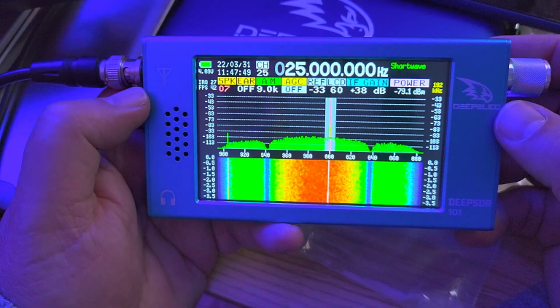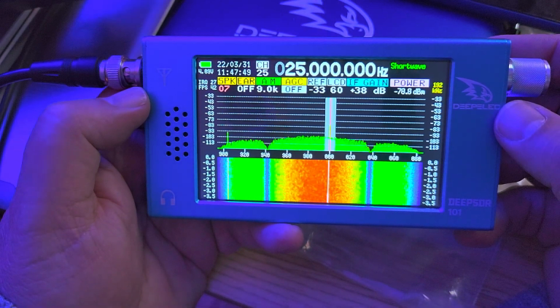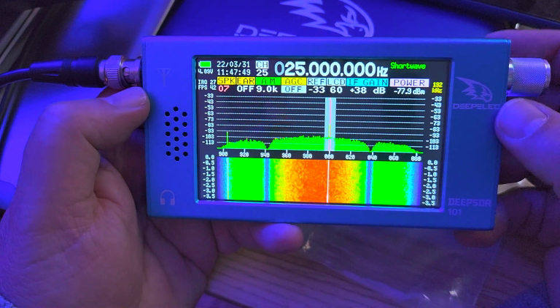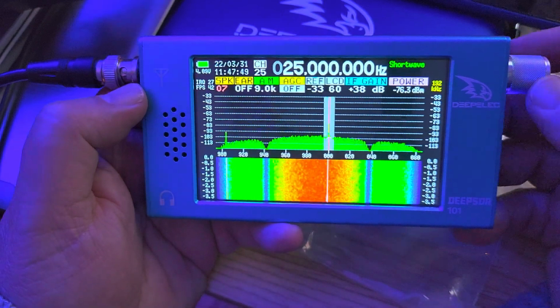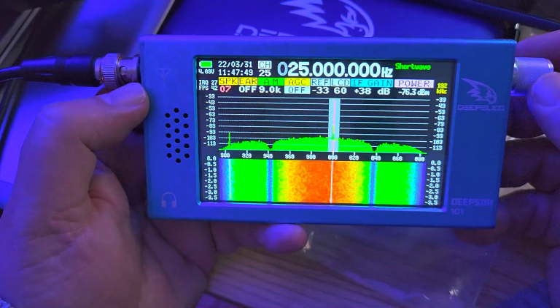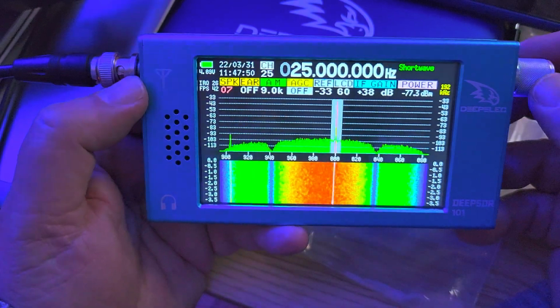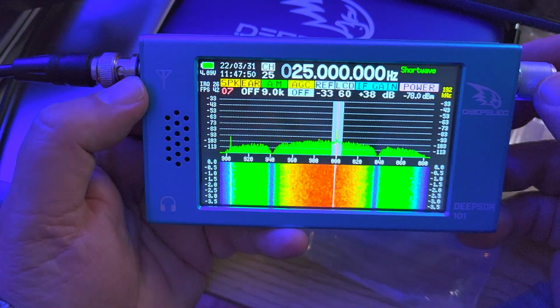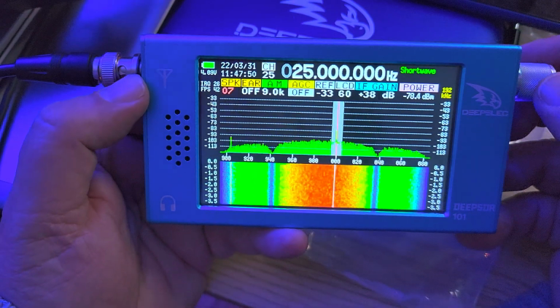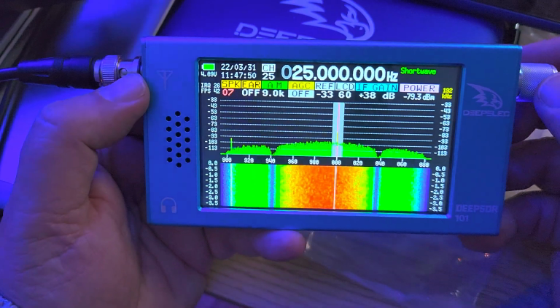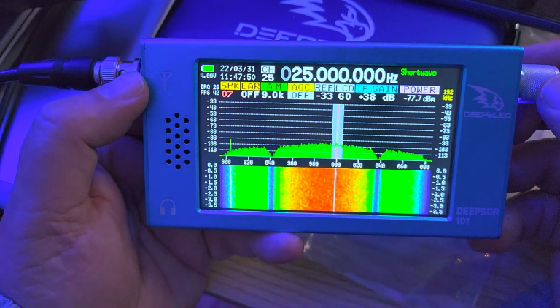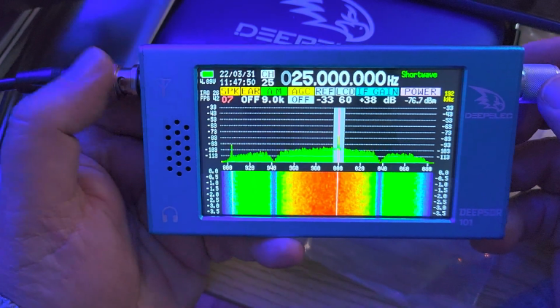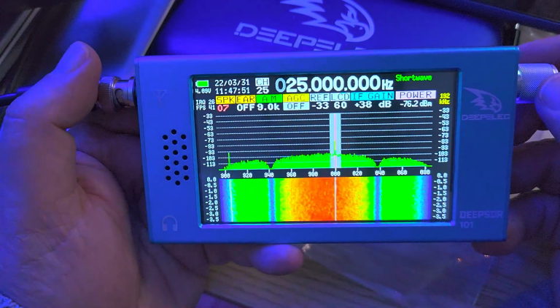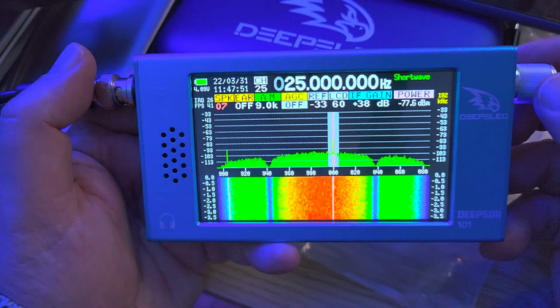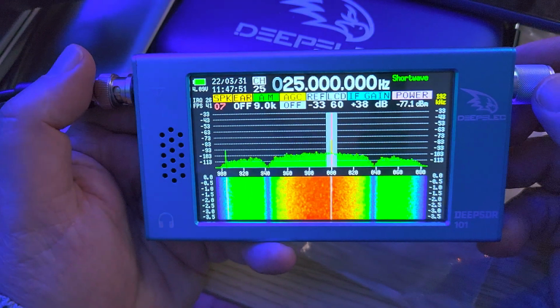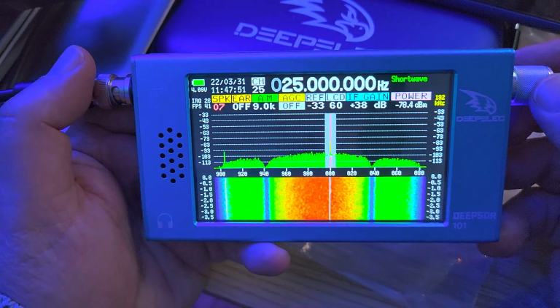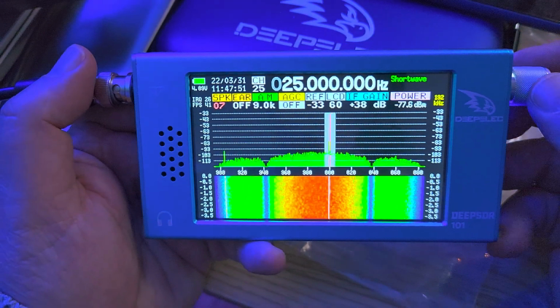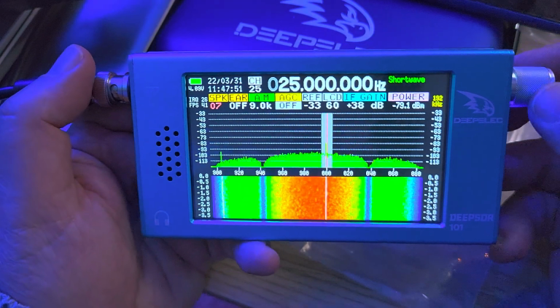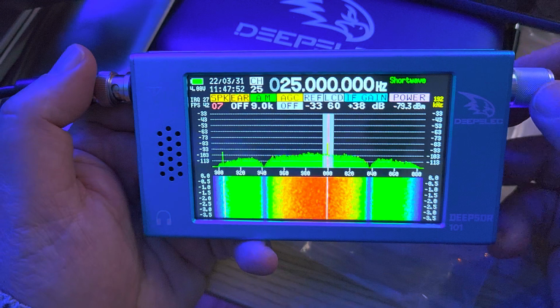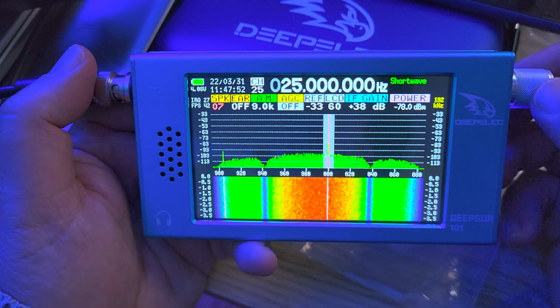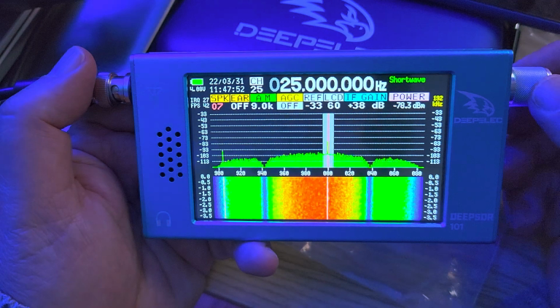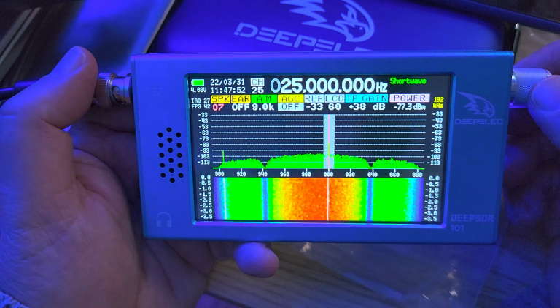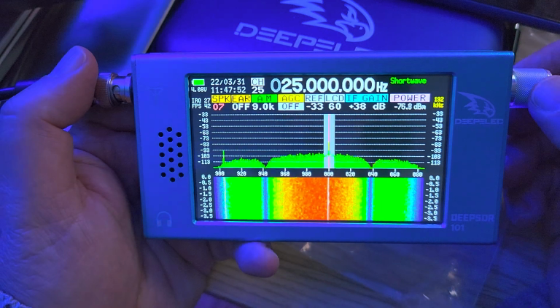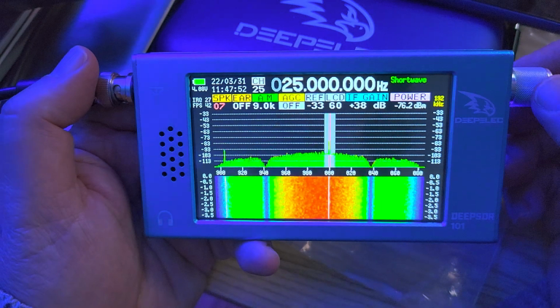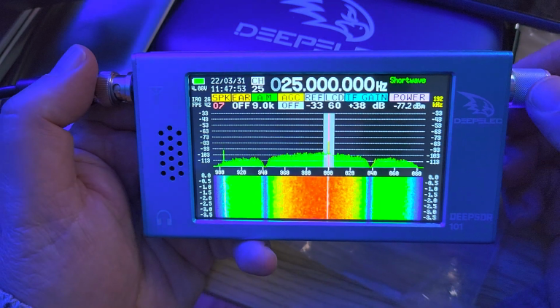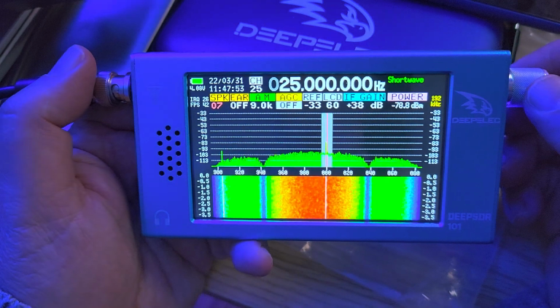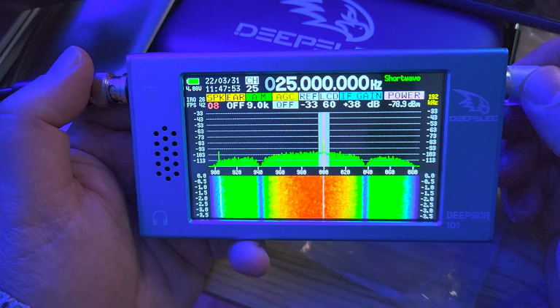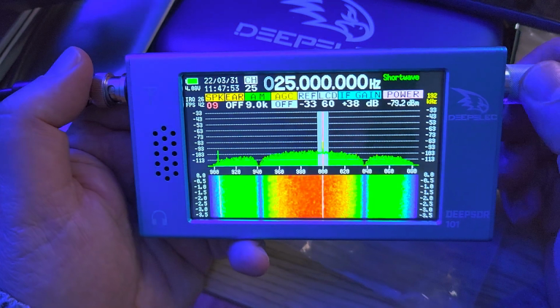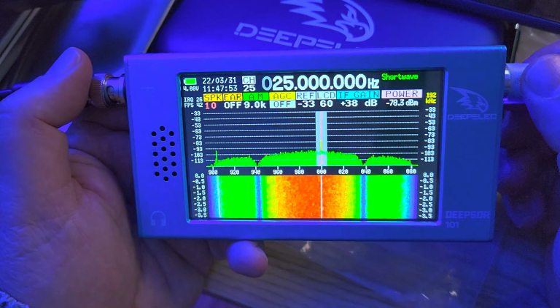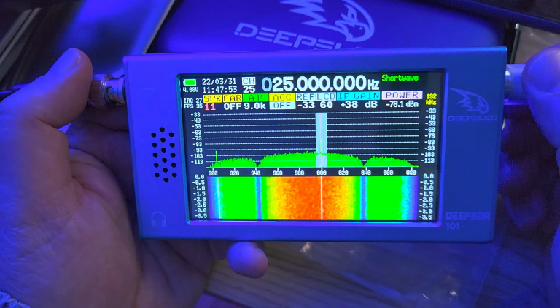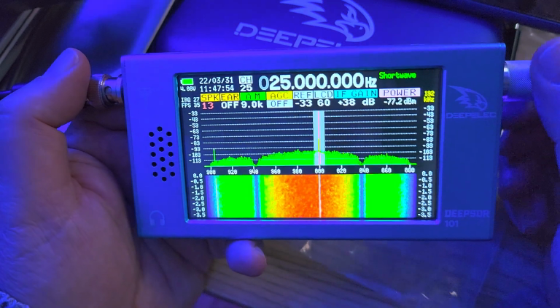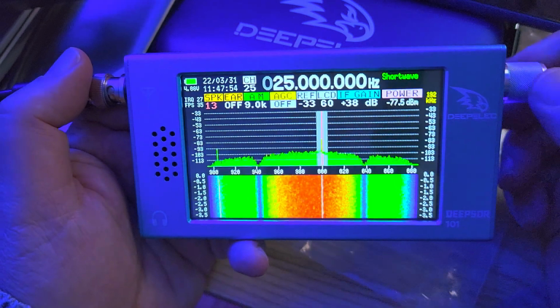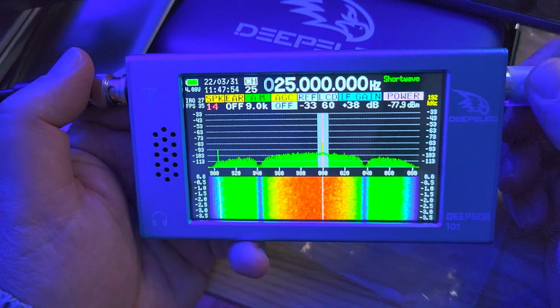Here's WWVB 25MHz from Fort Collins, Colorado.